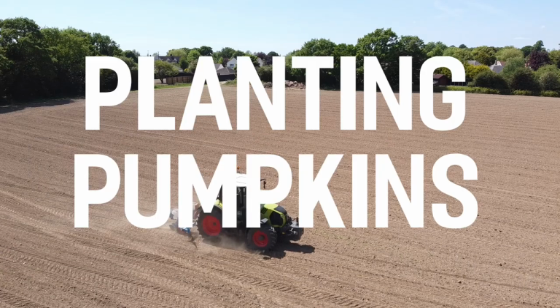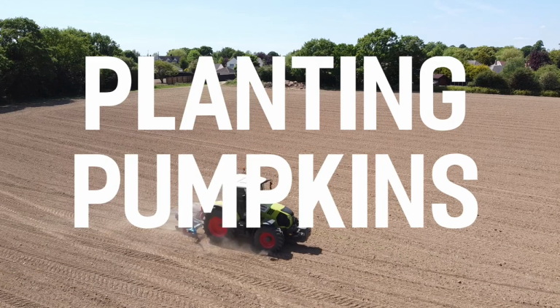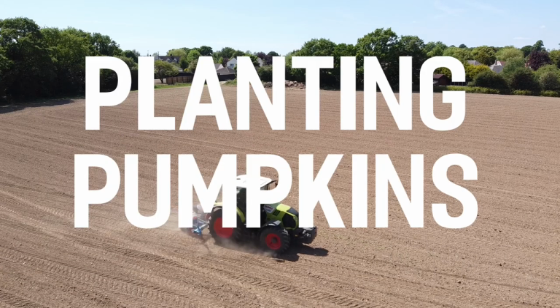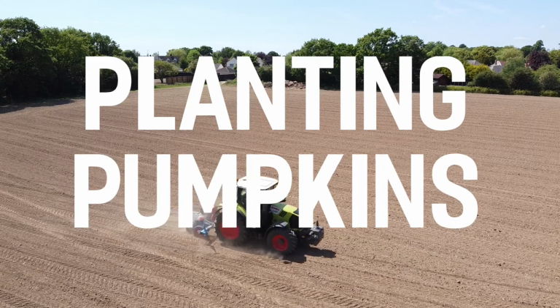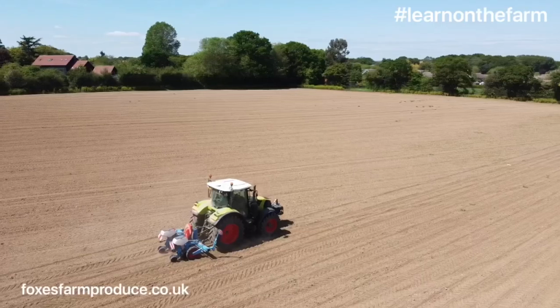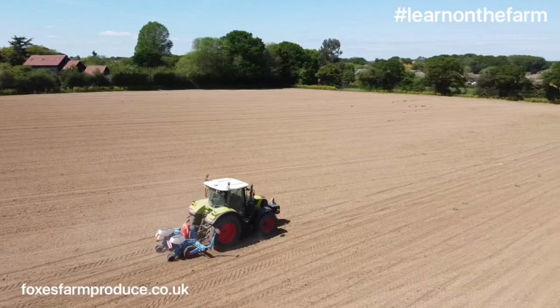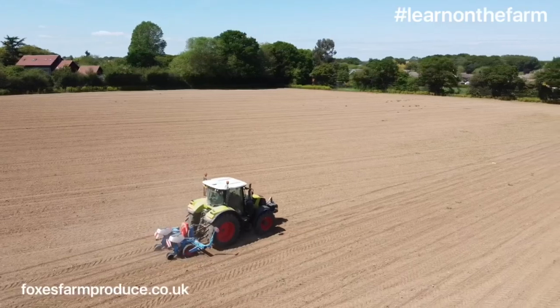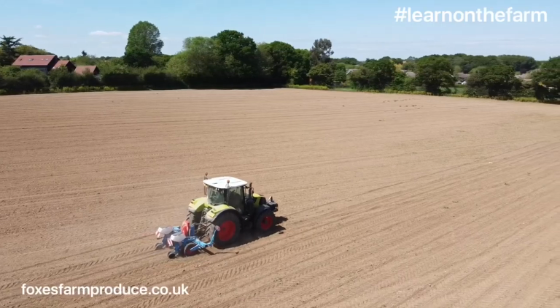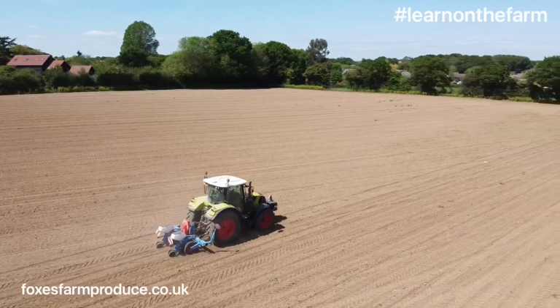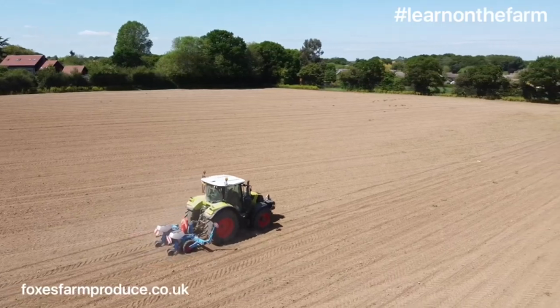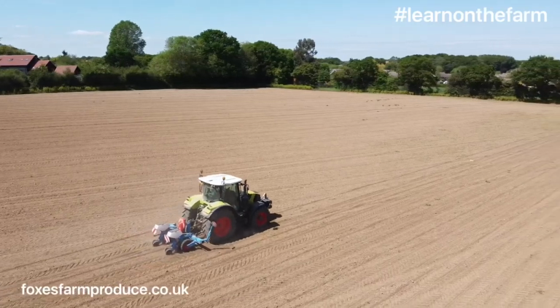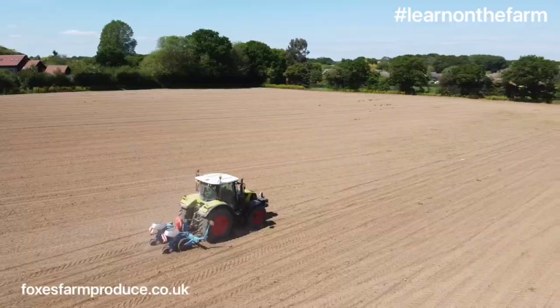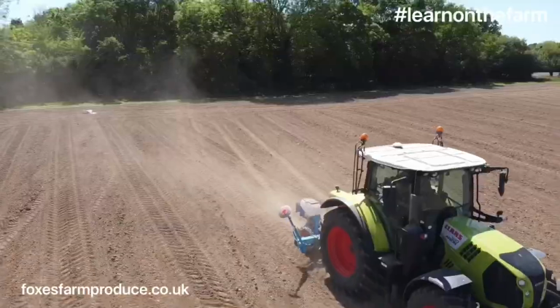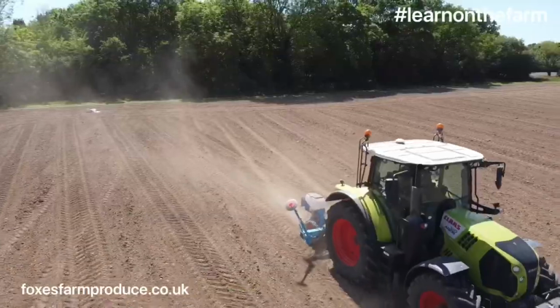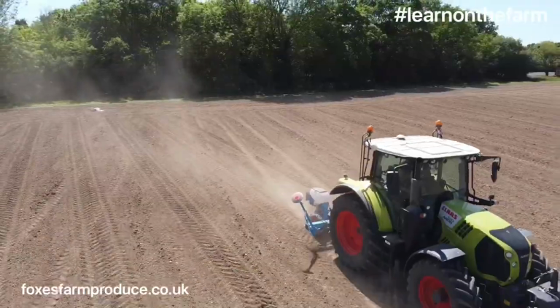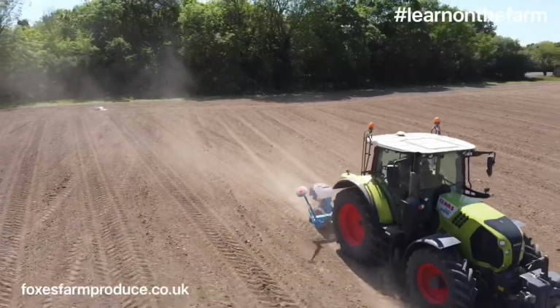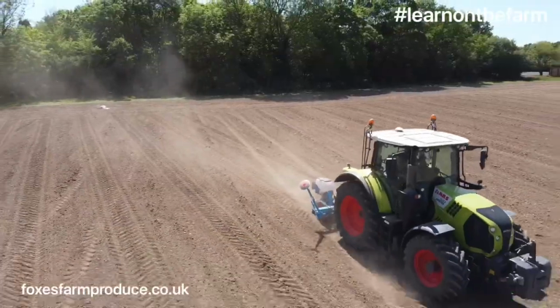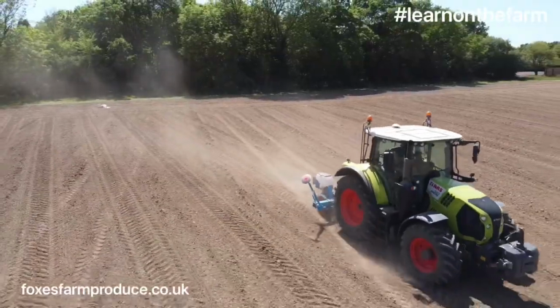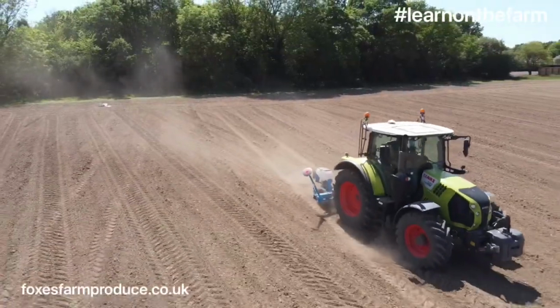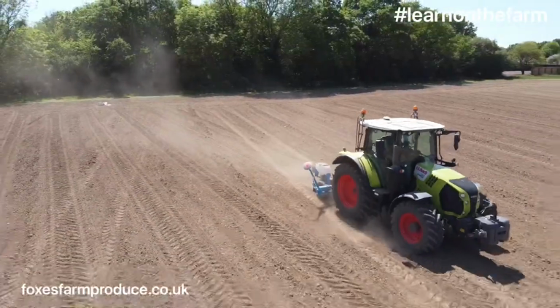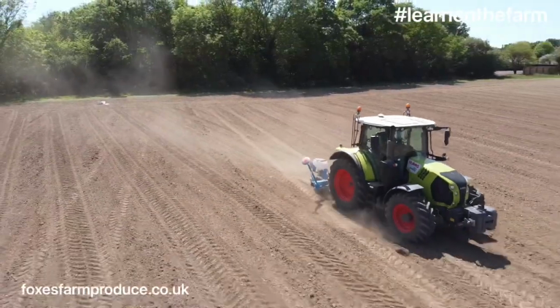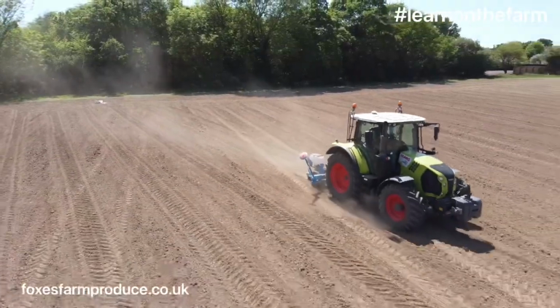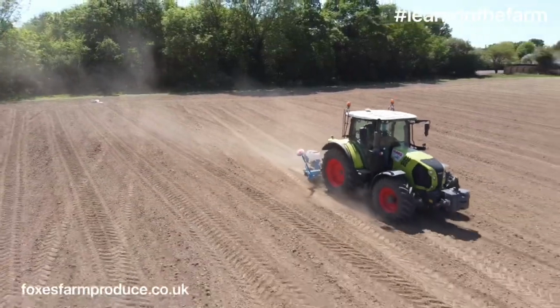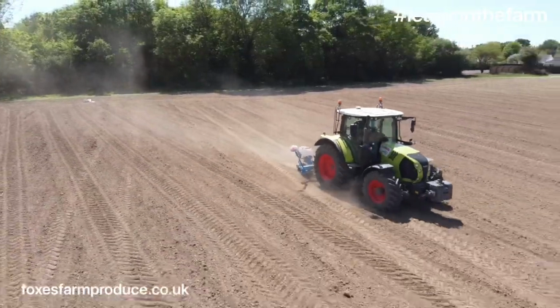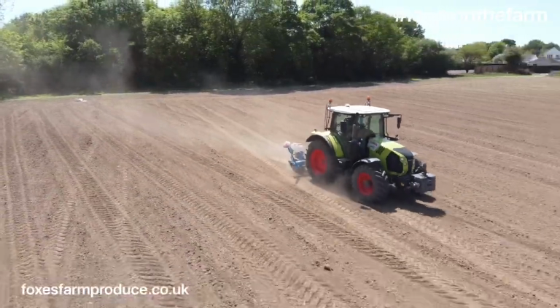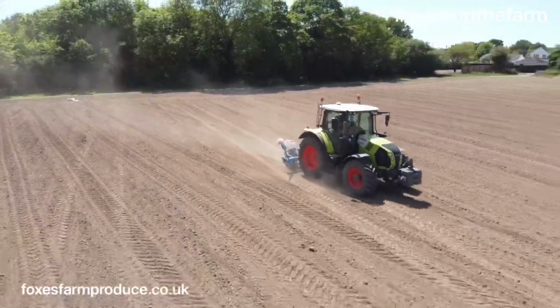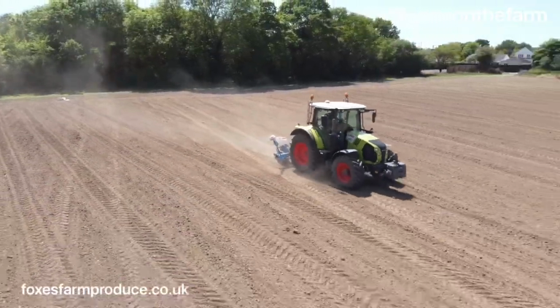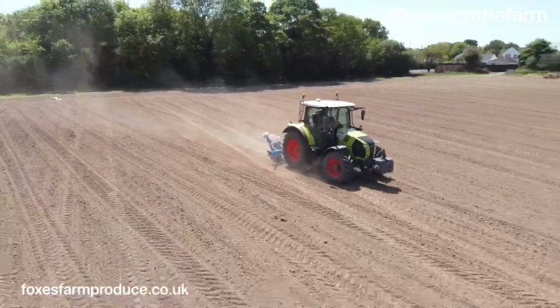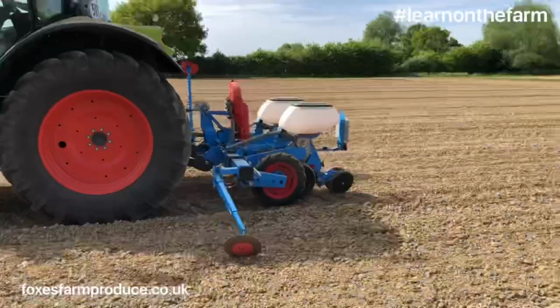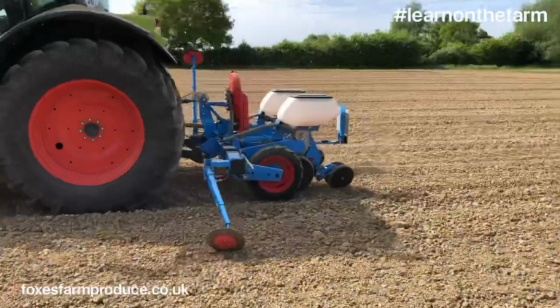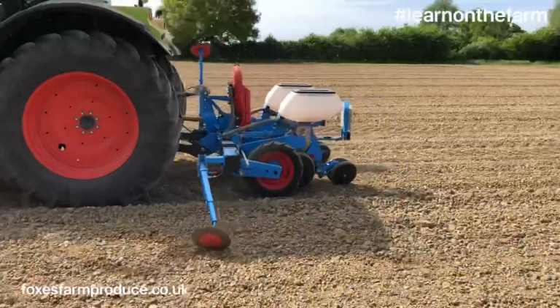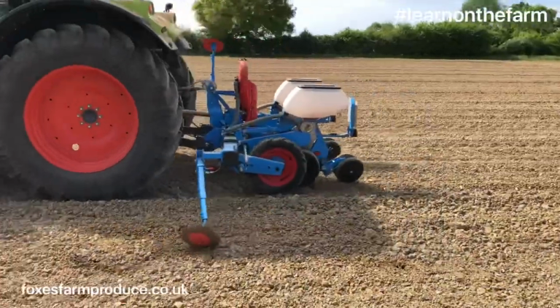Here at Fox's Farm Produce we're compiling a series of short videos so you can see and learn about our farm.